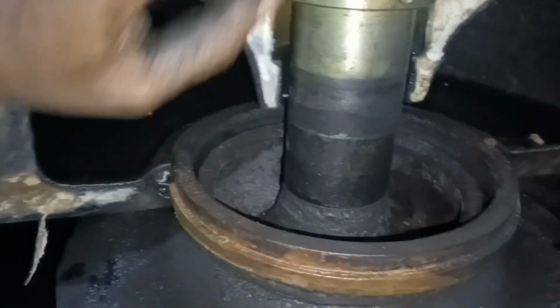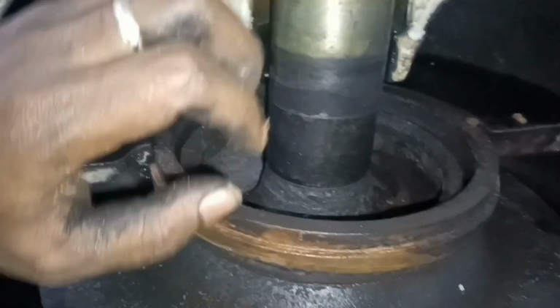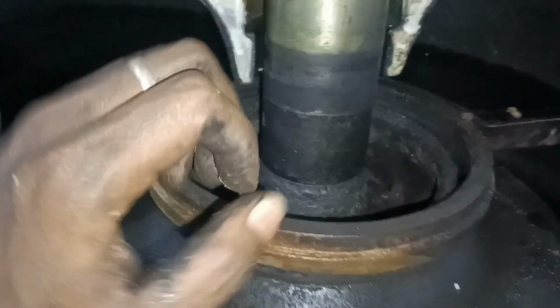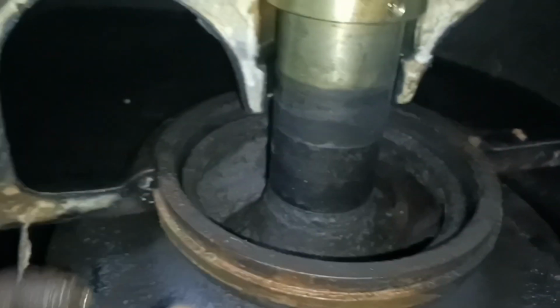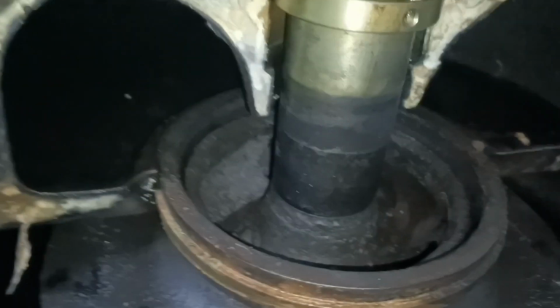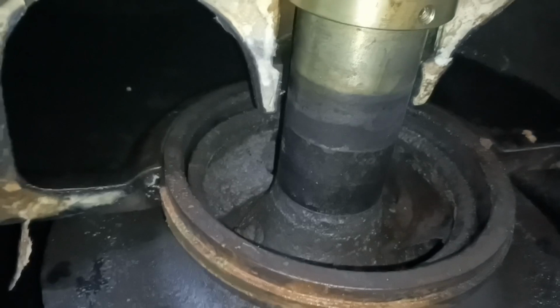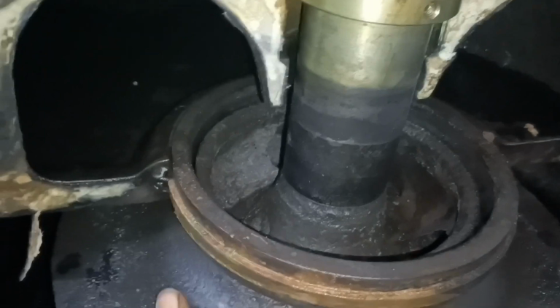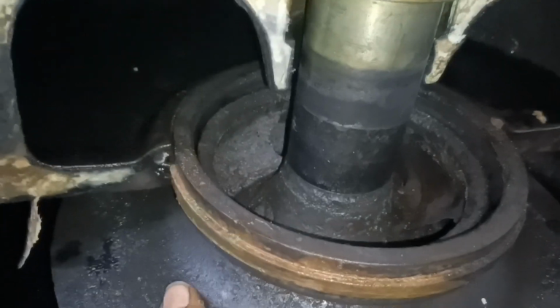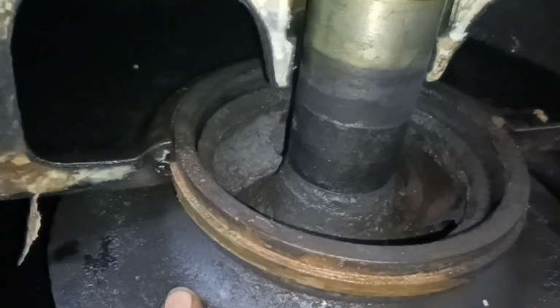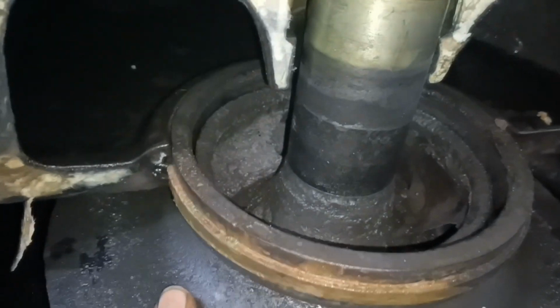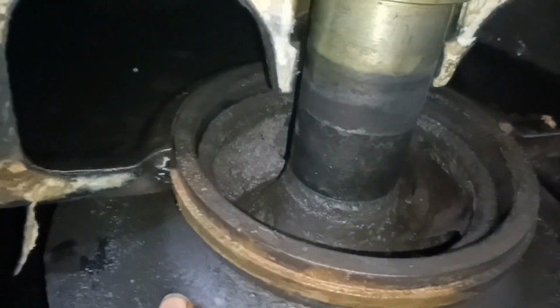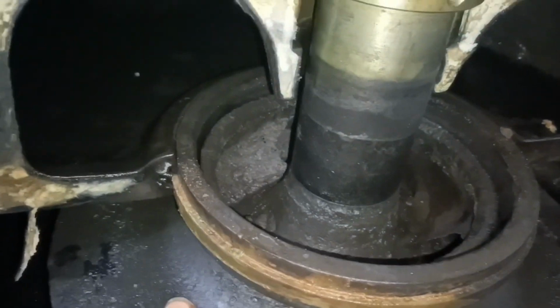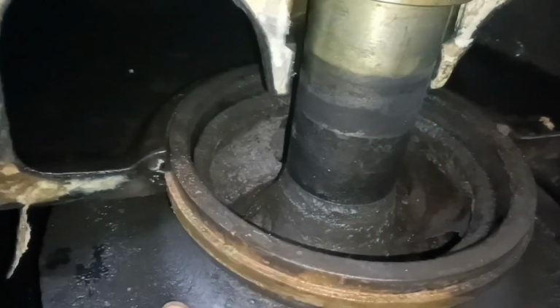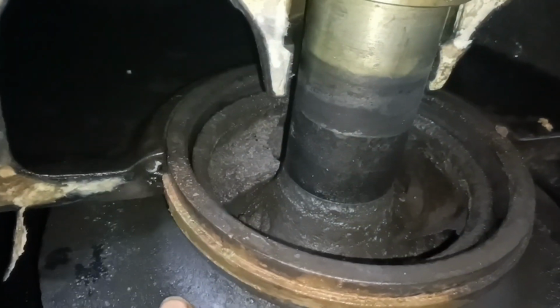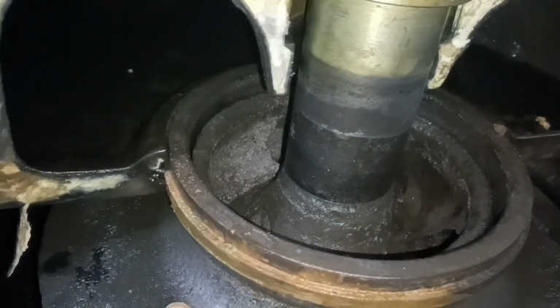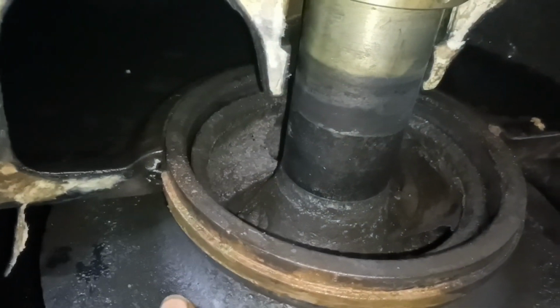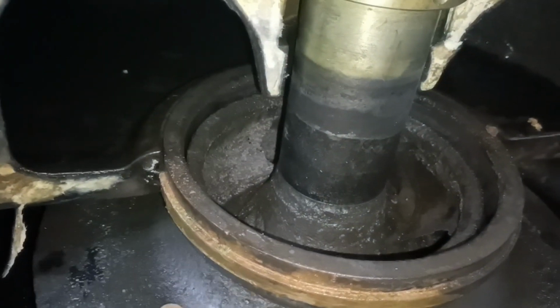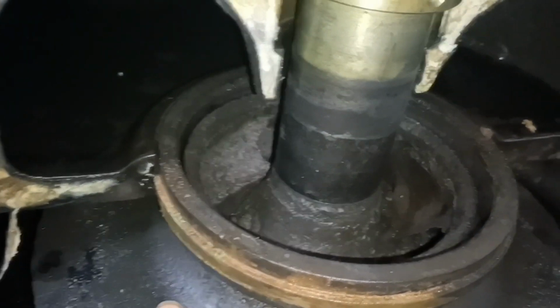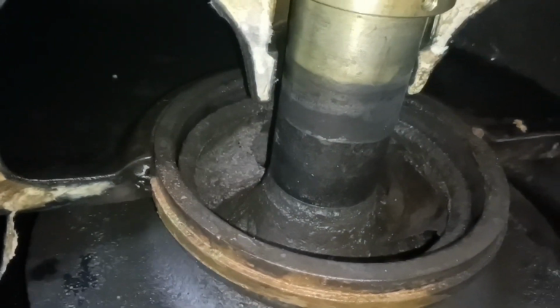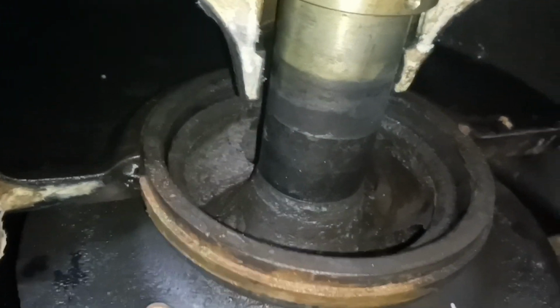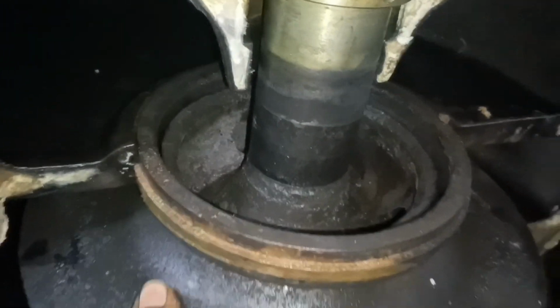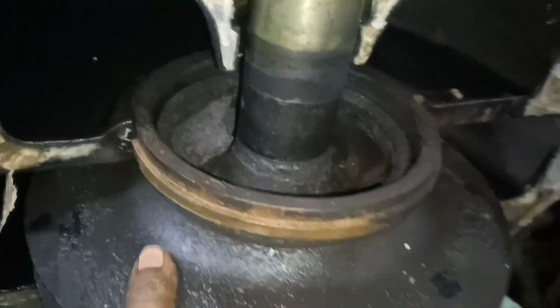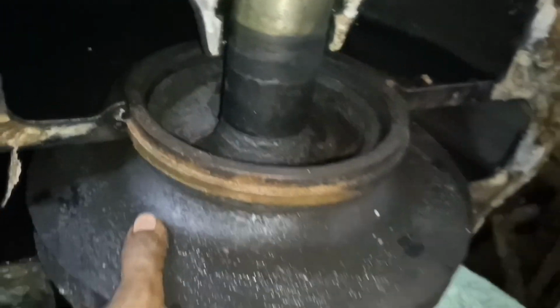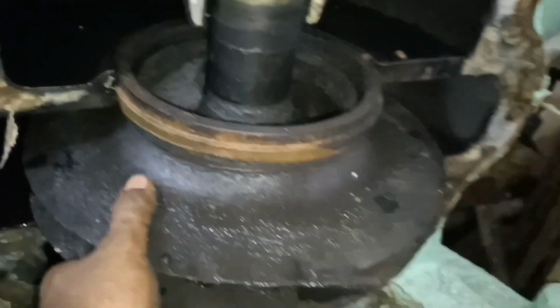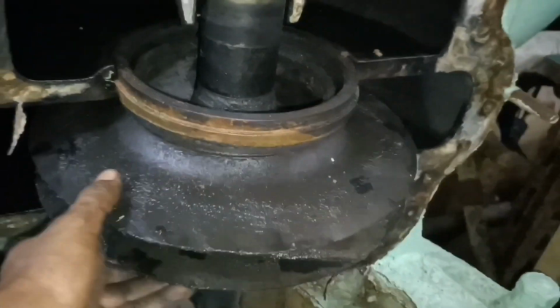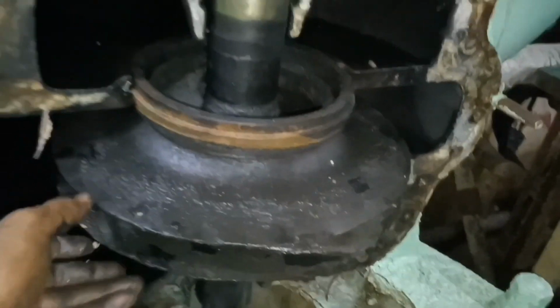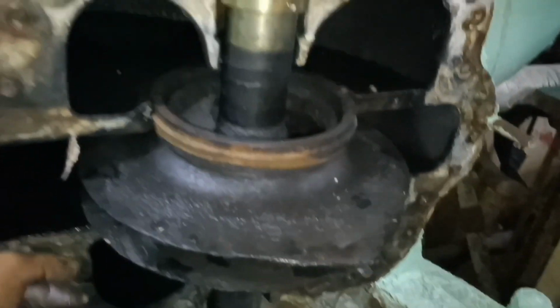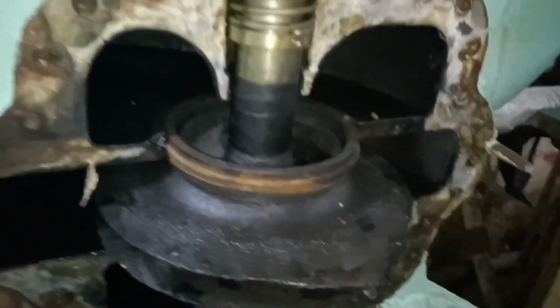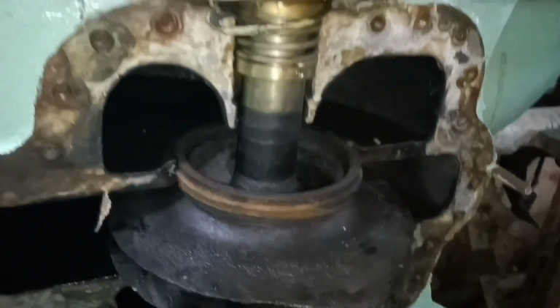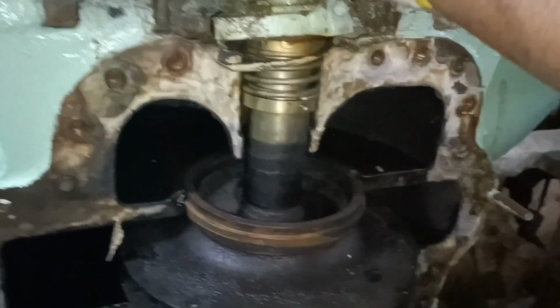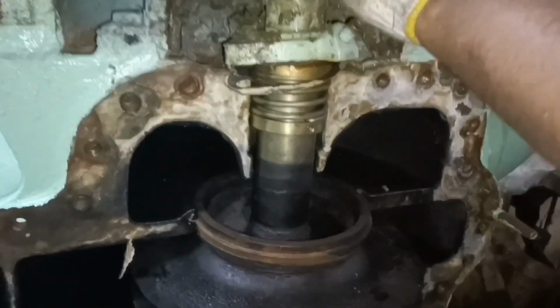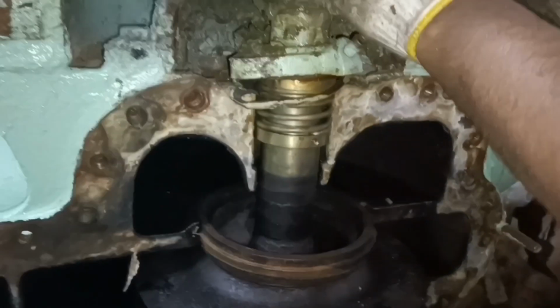The ring is worn out too much. You can see the clearance between the ring and the impeller — there is too much clearance.